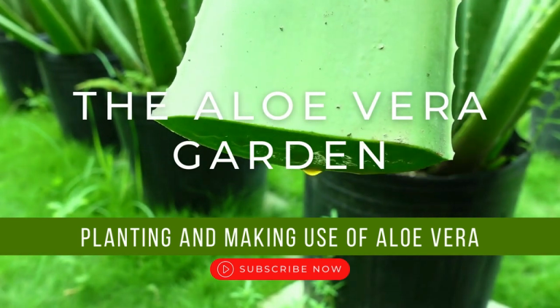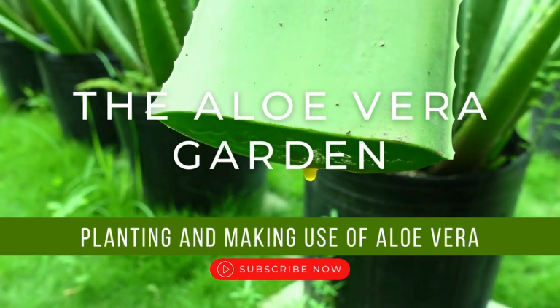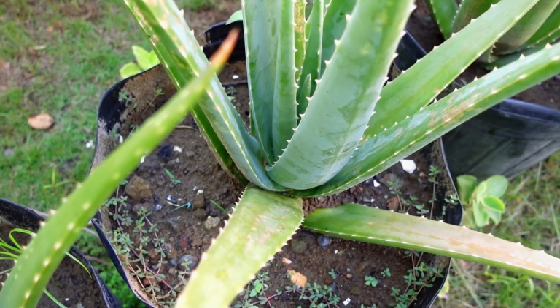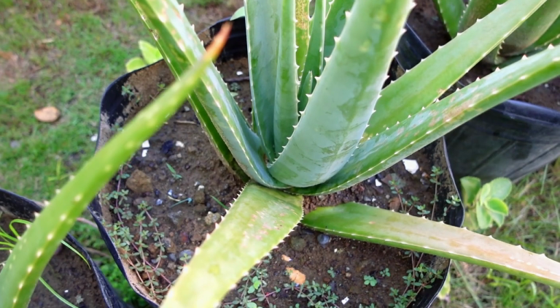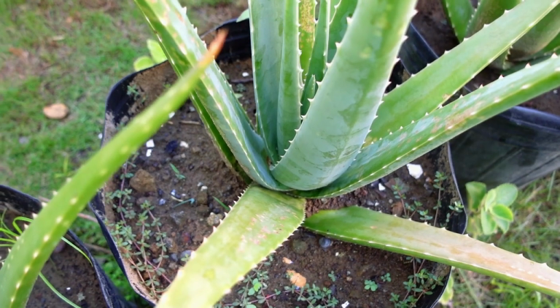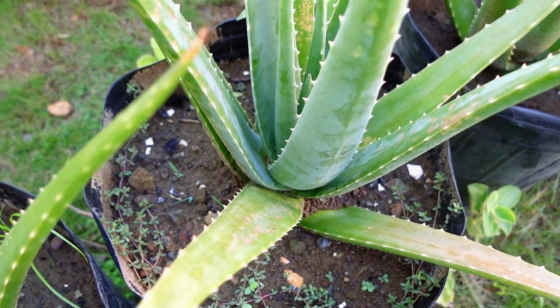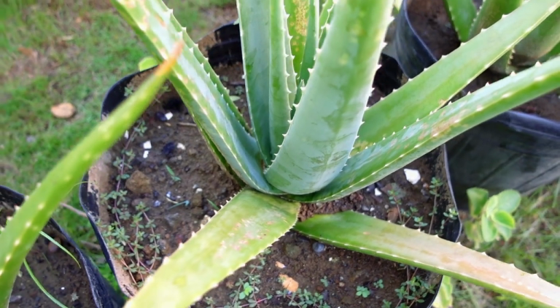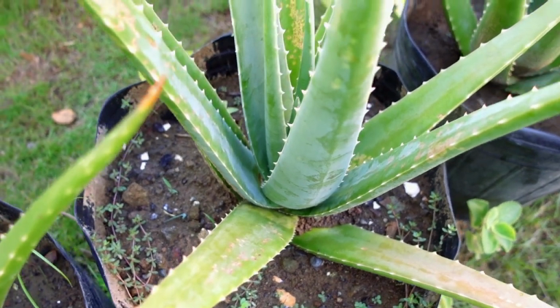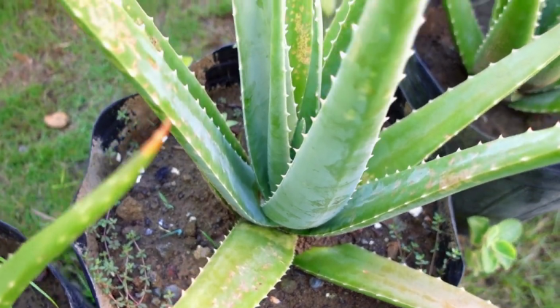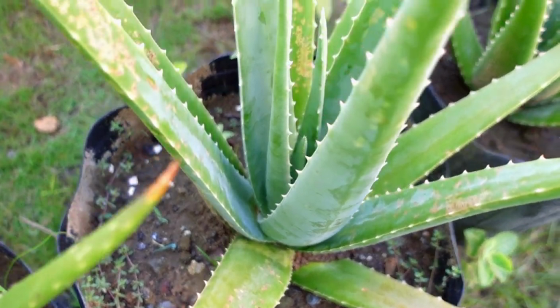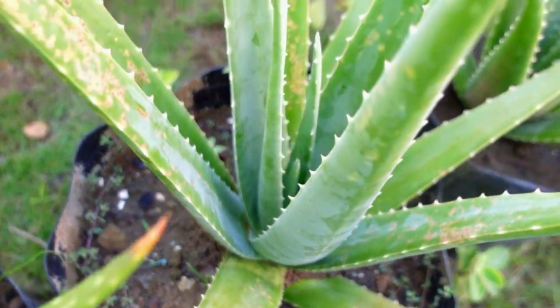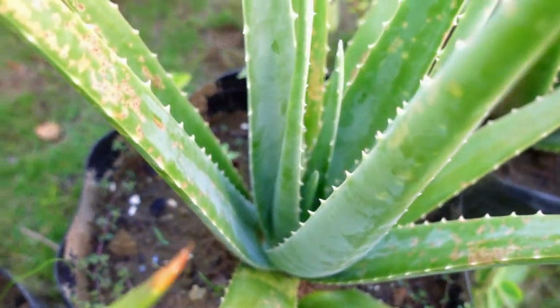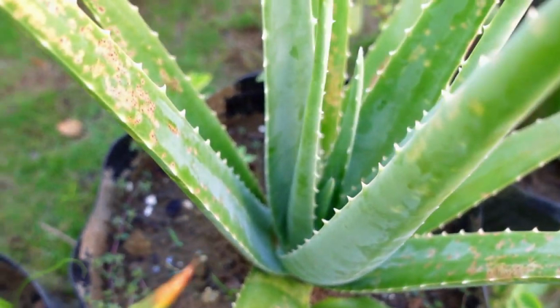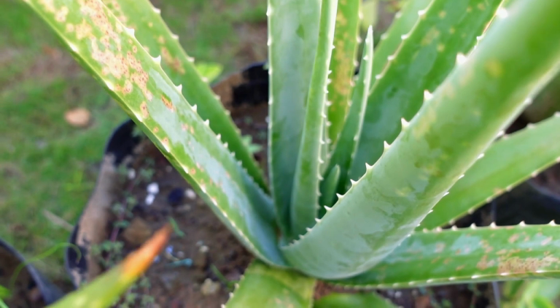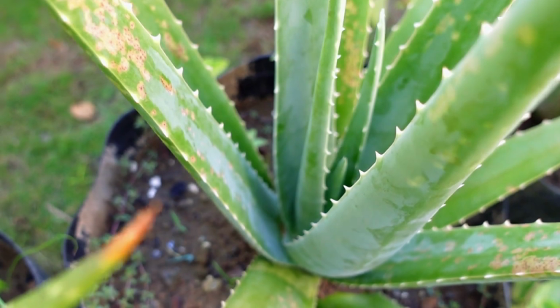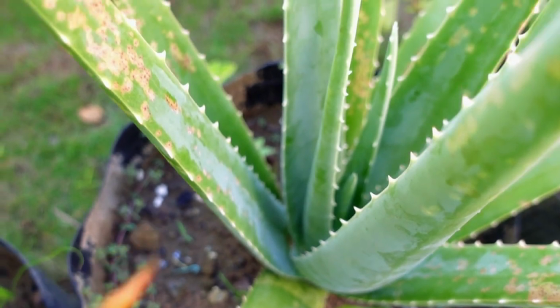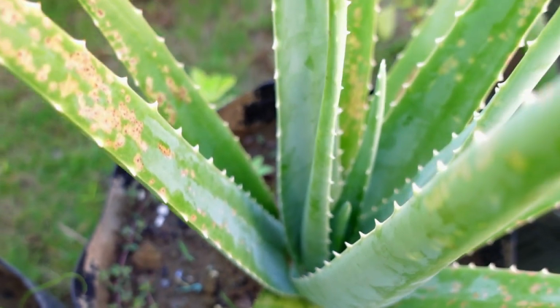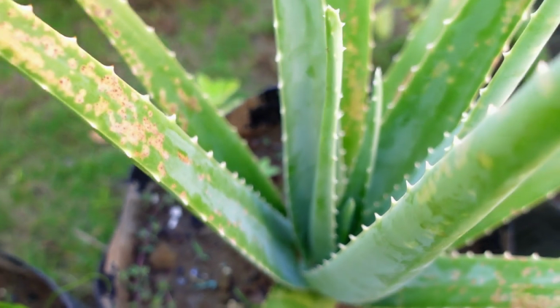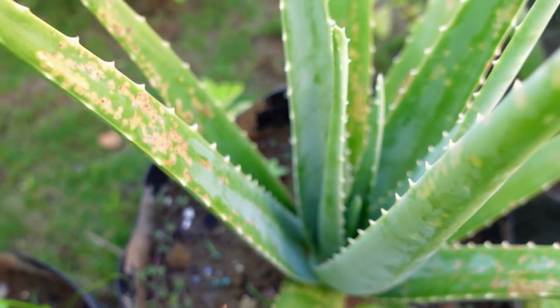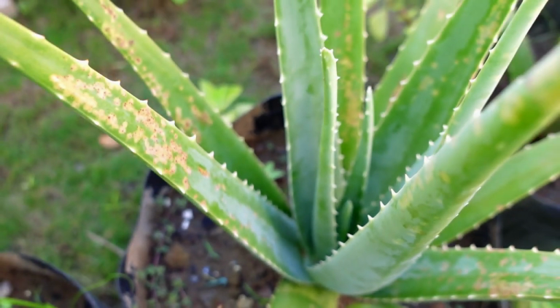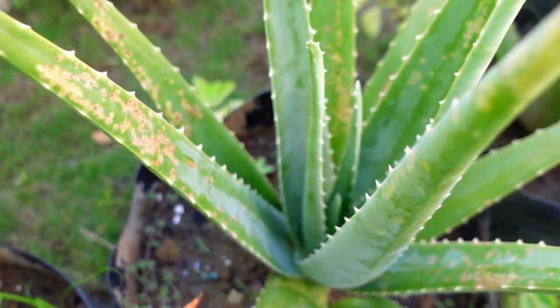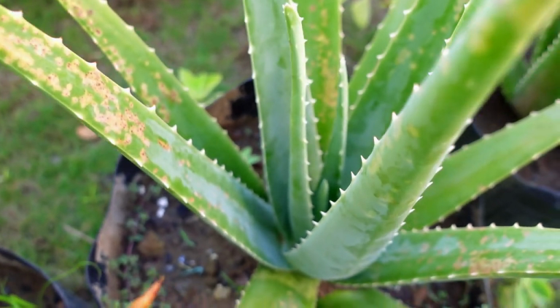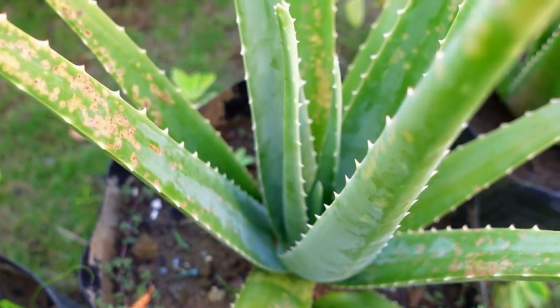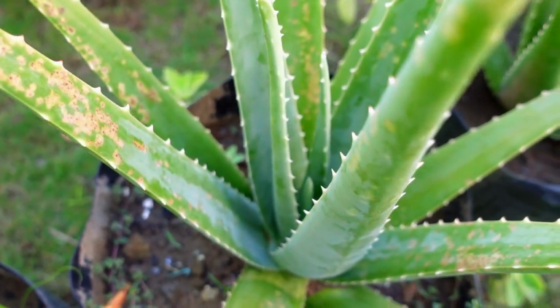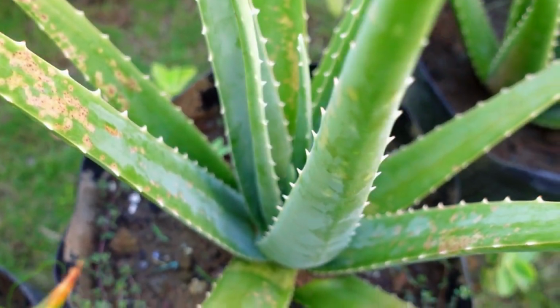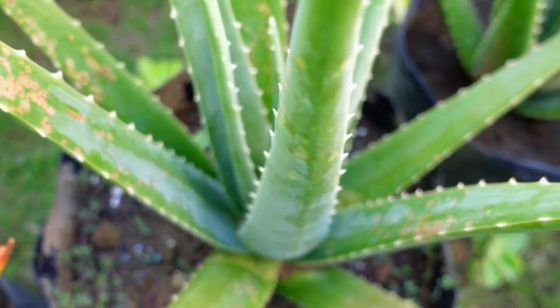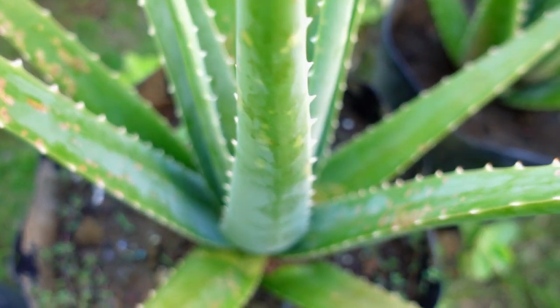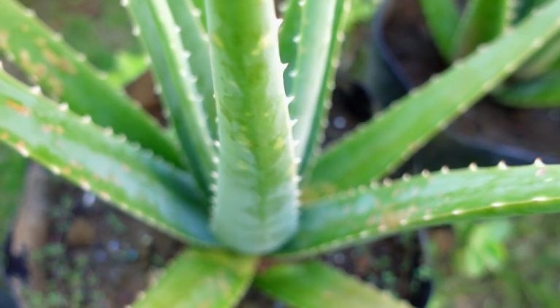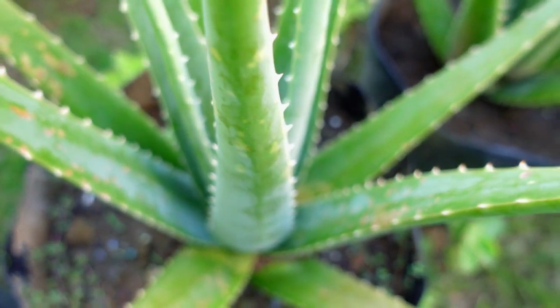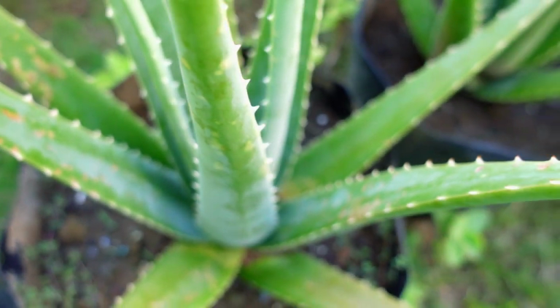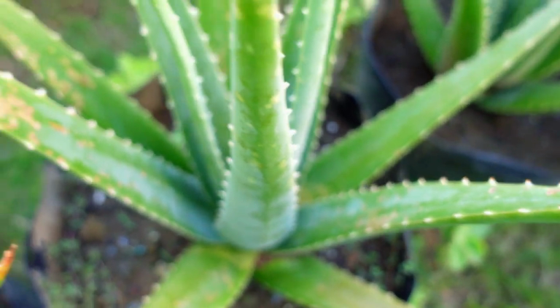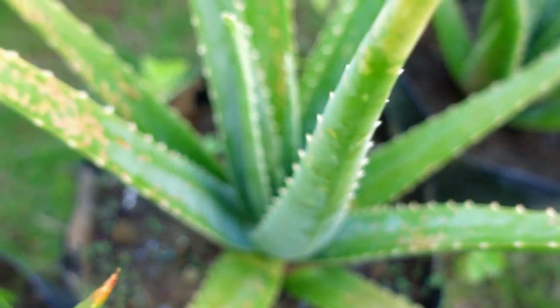Hi guys, Danny here. I want to show you an aloe vera plant that I have been observing for about a year.